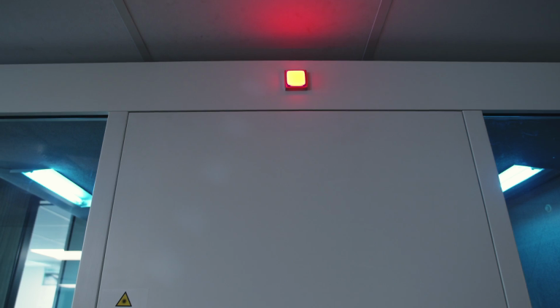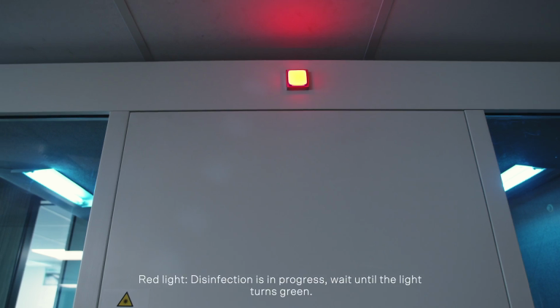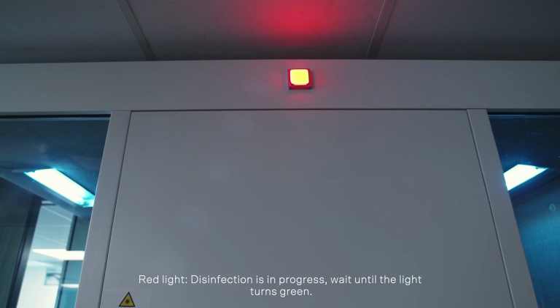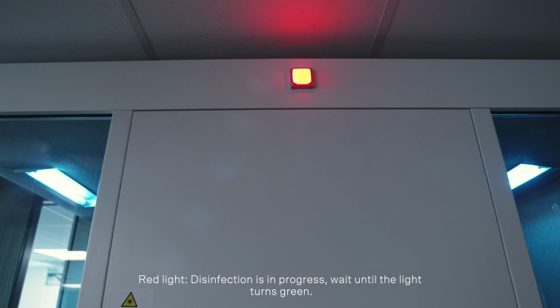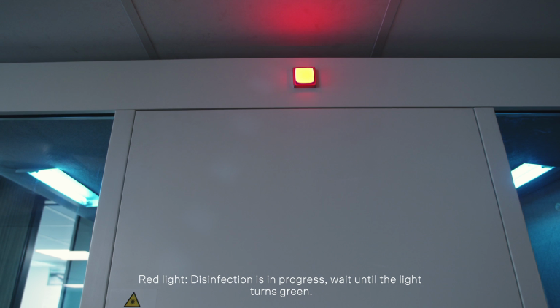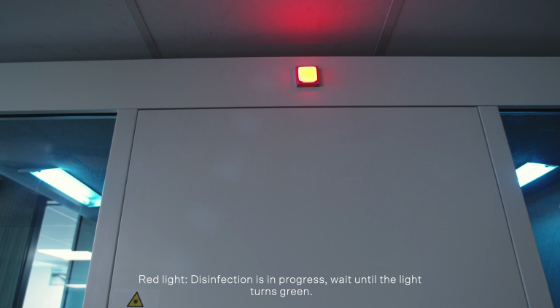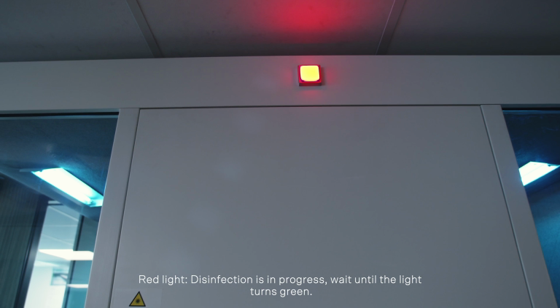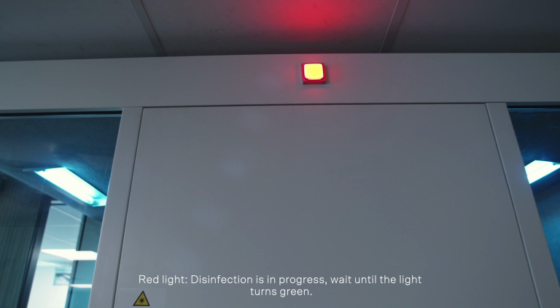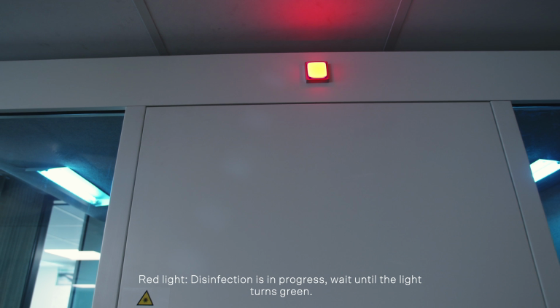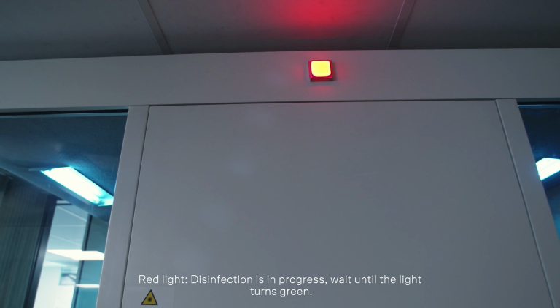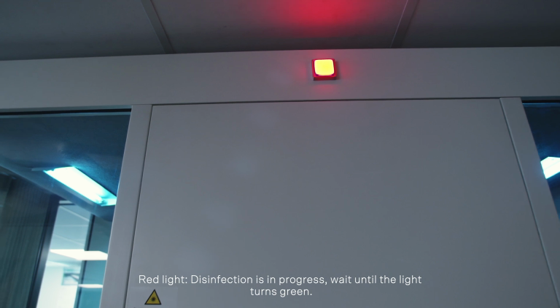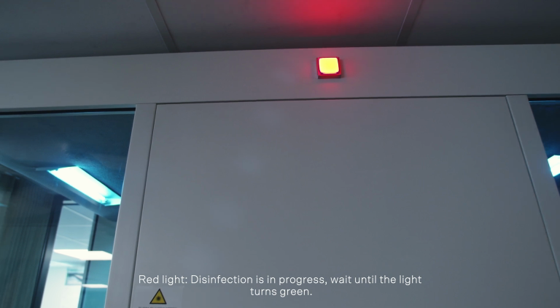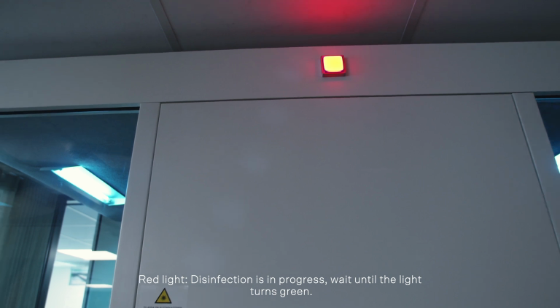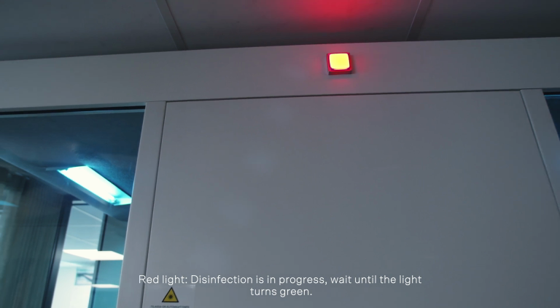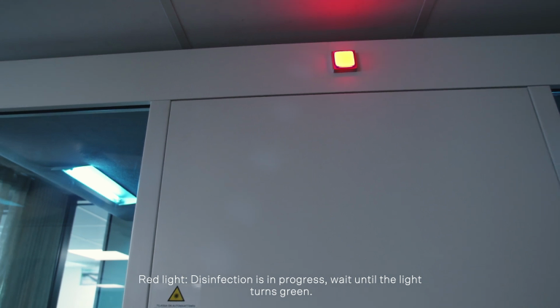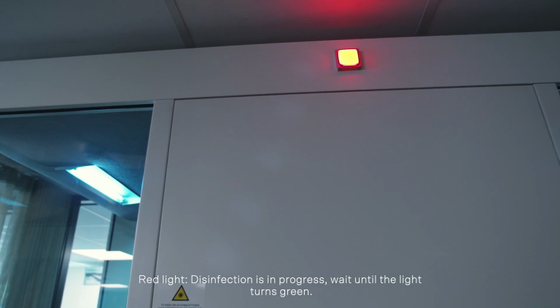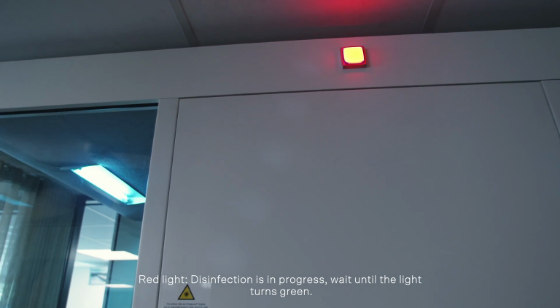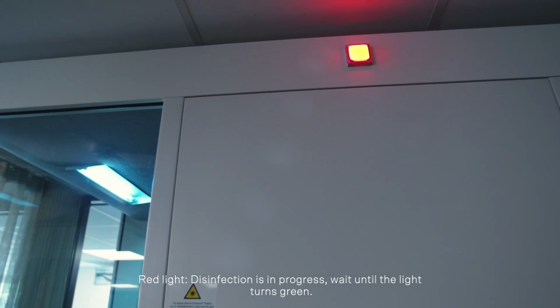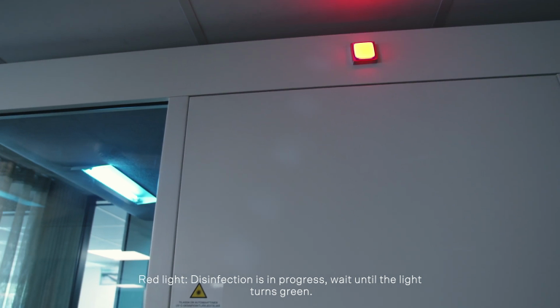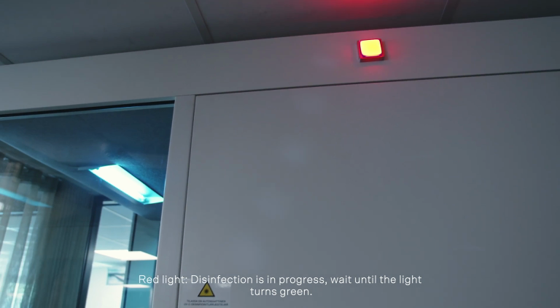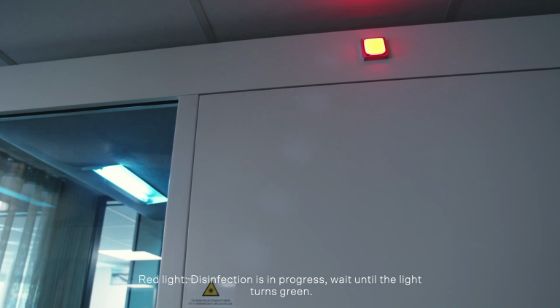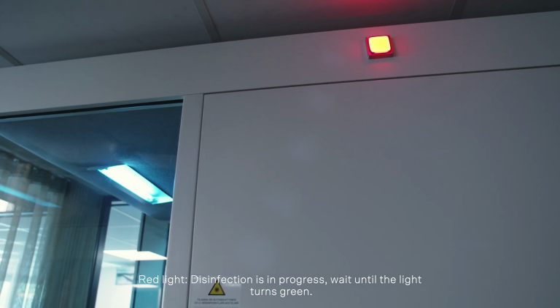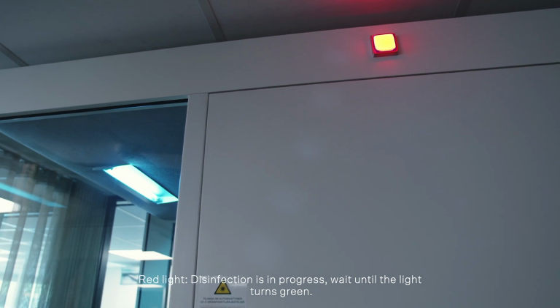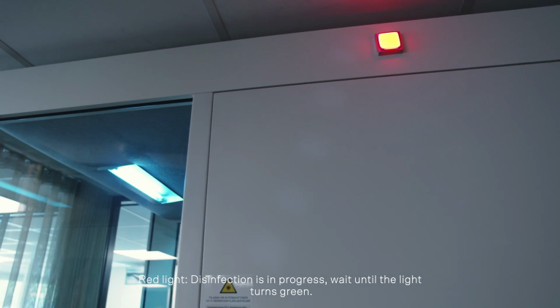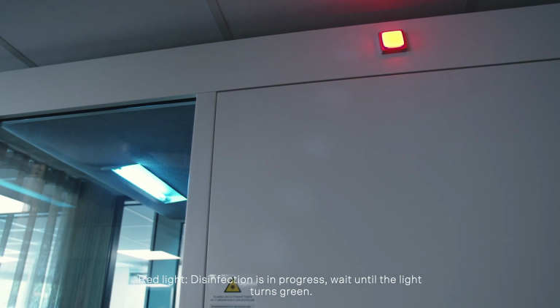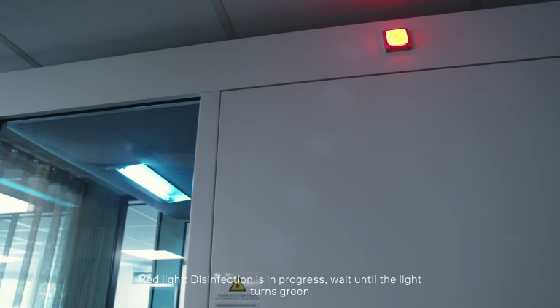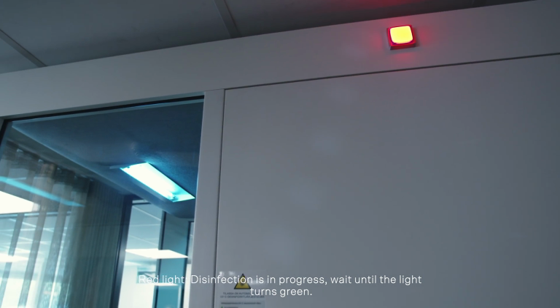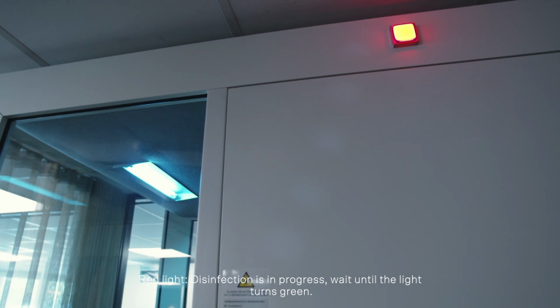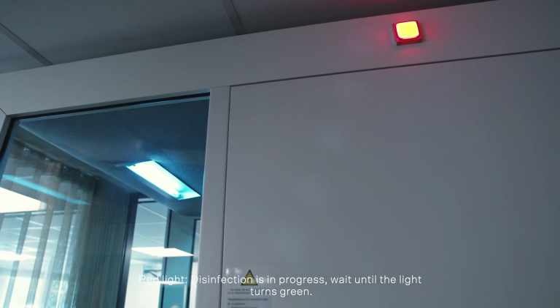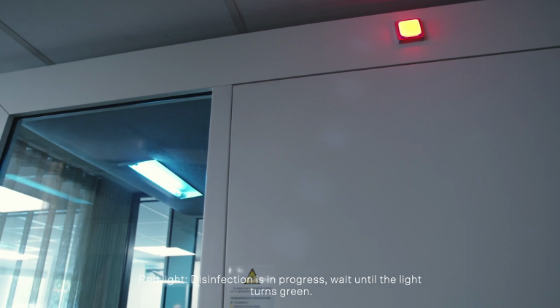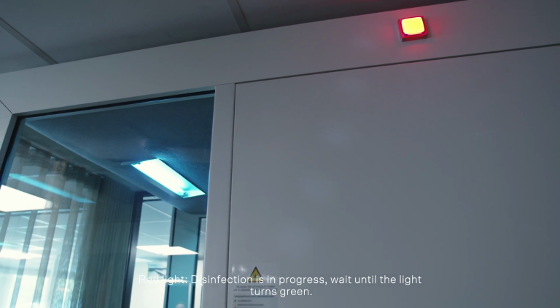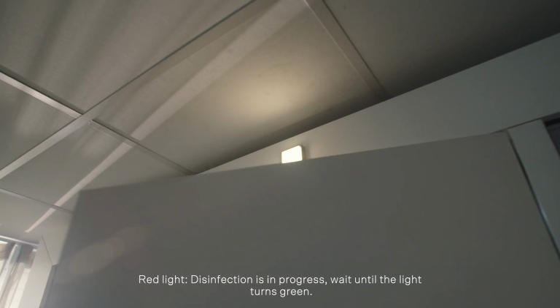Red light means disinfection is in progress. Wait until the light turns green before entering.